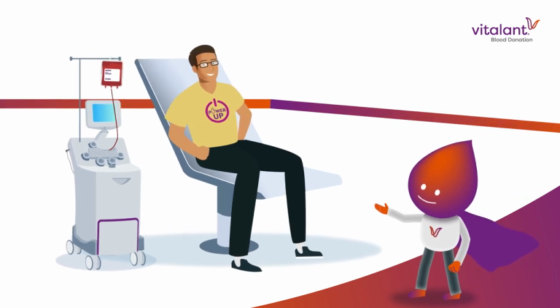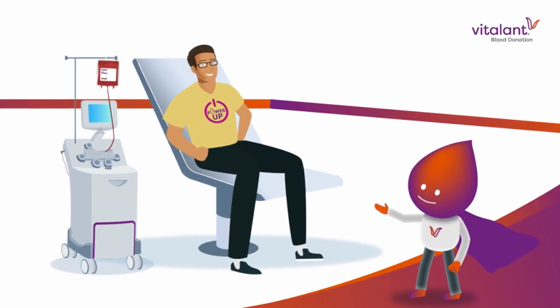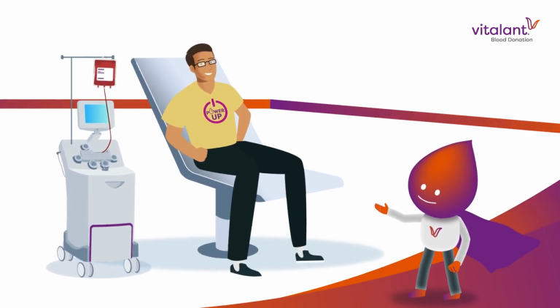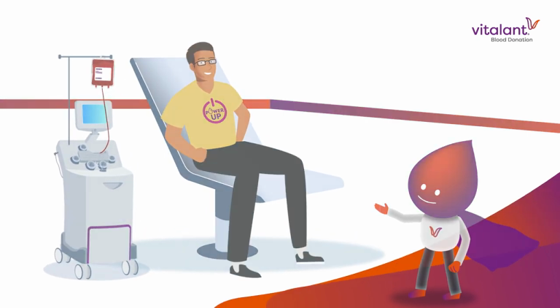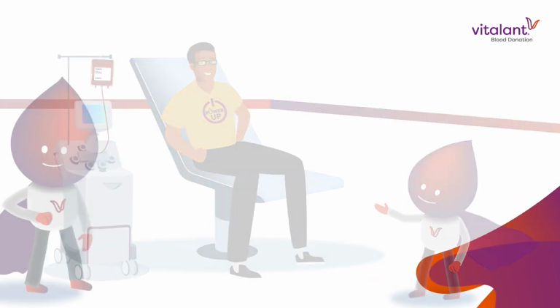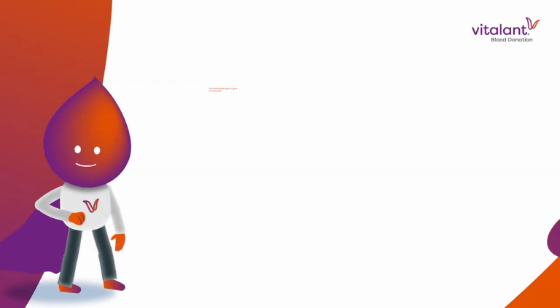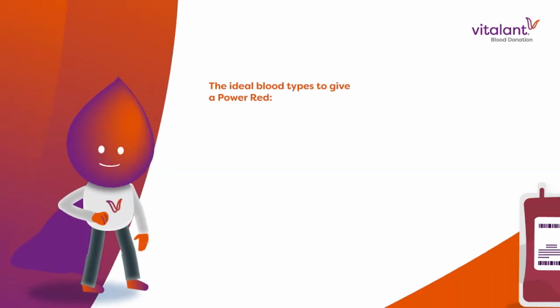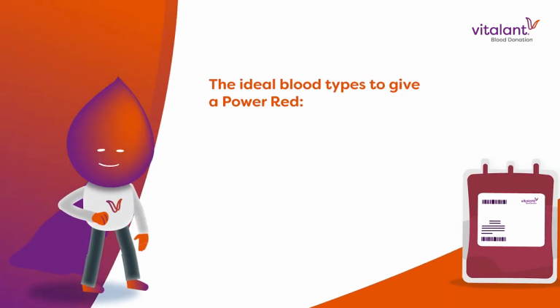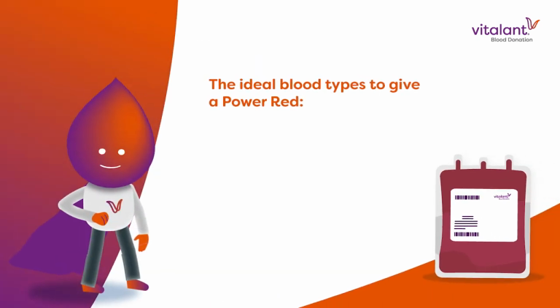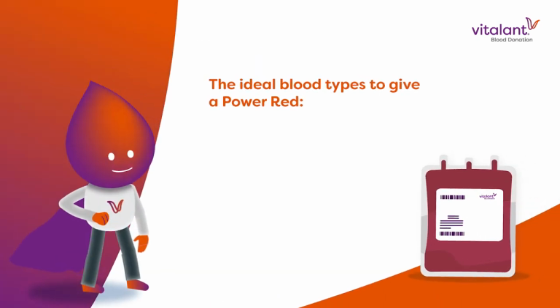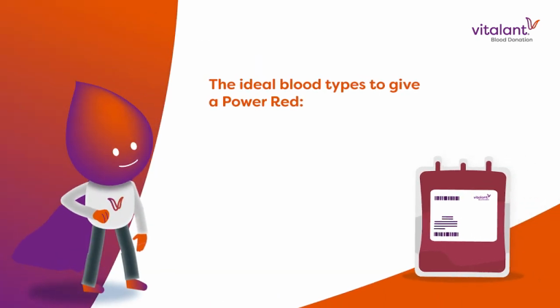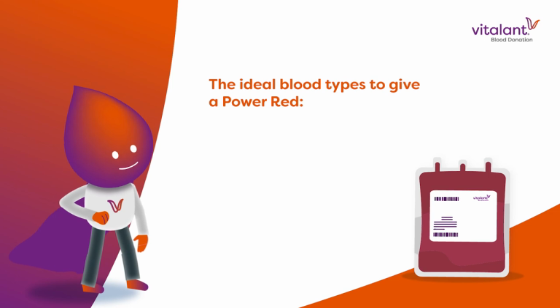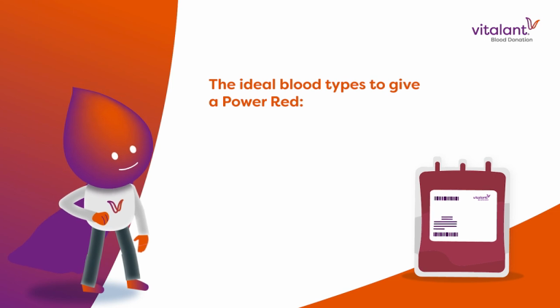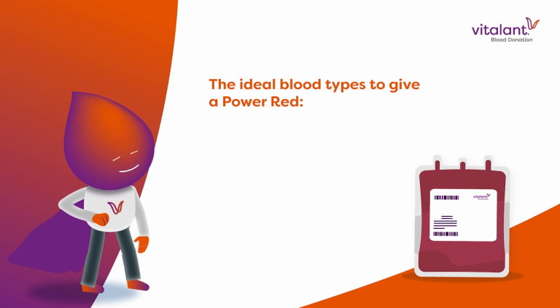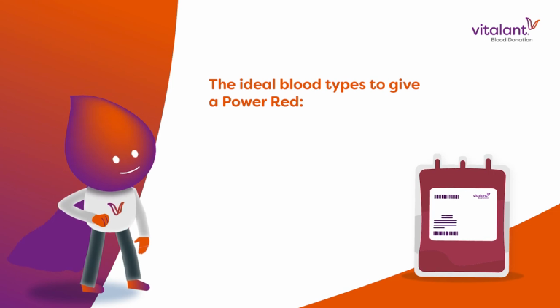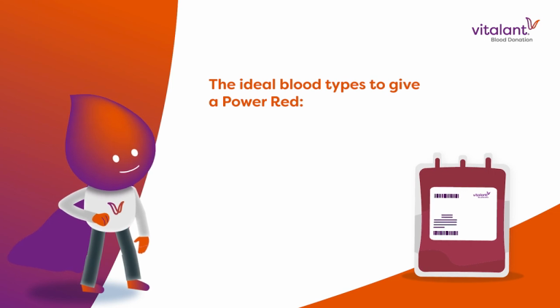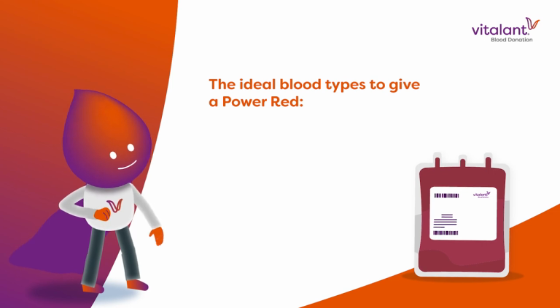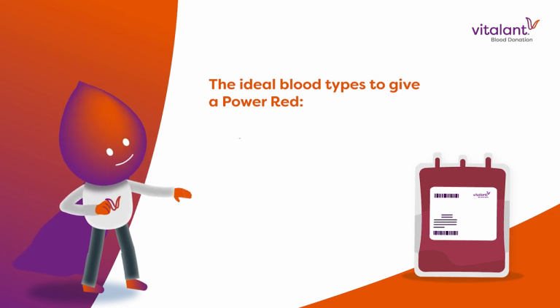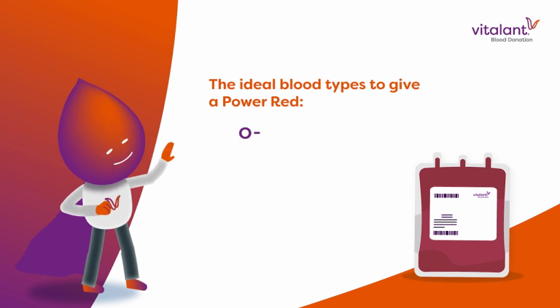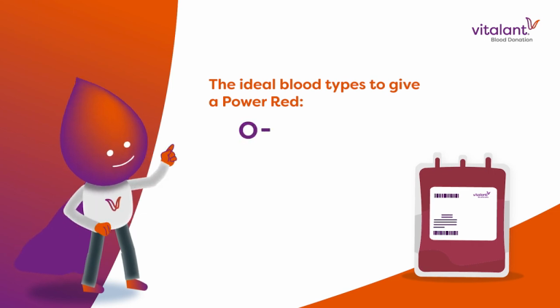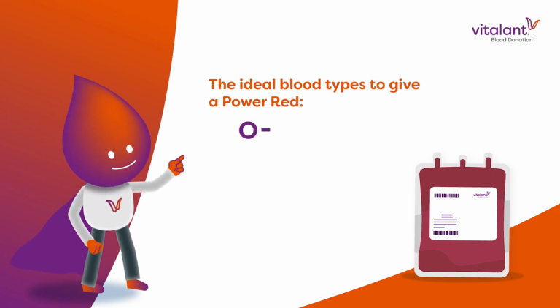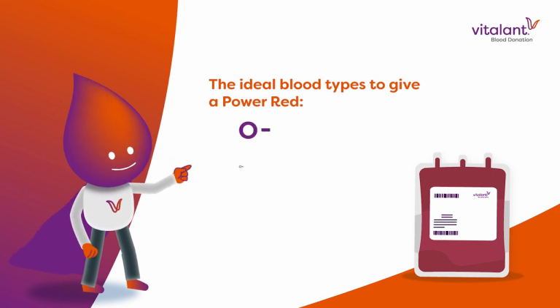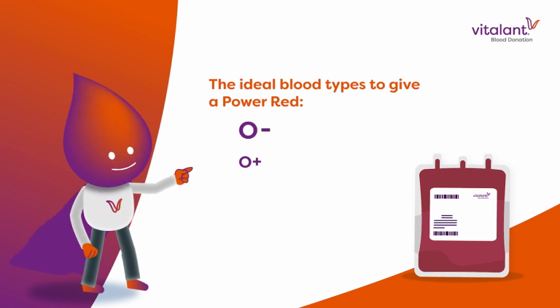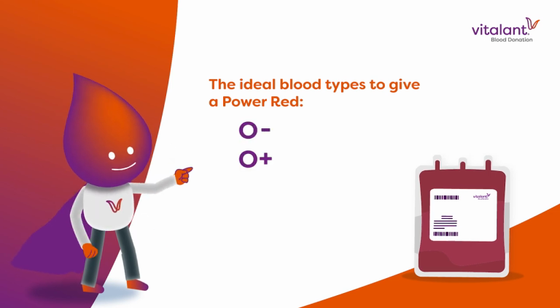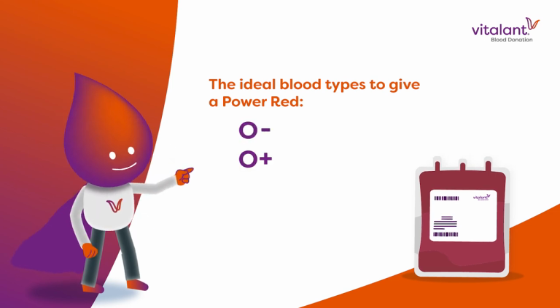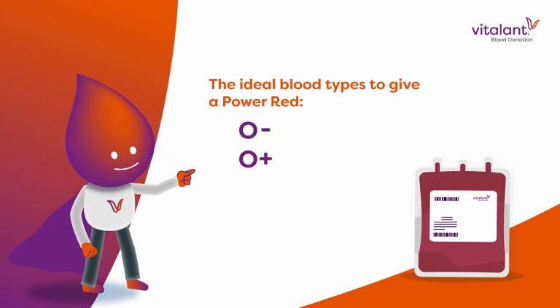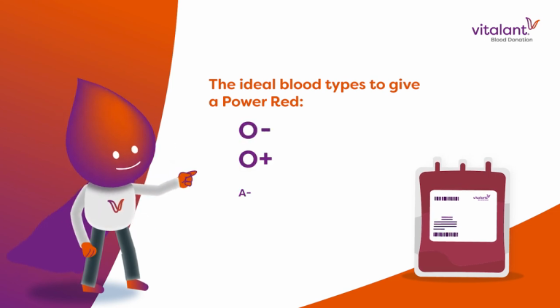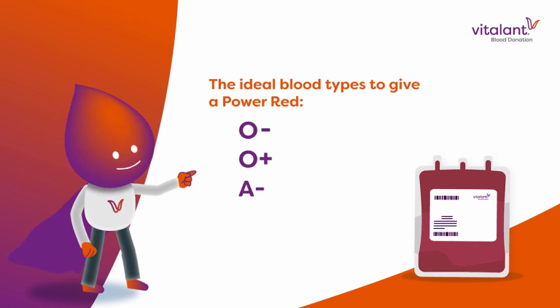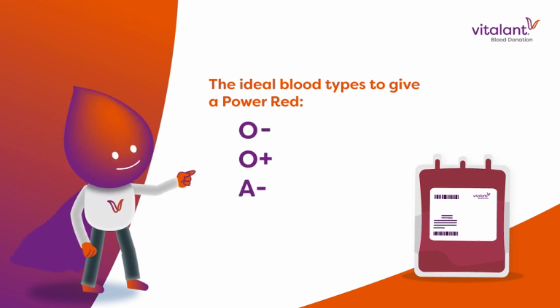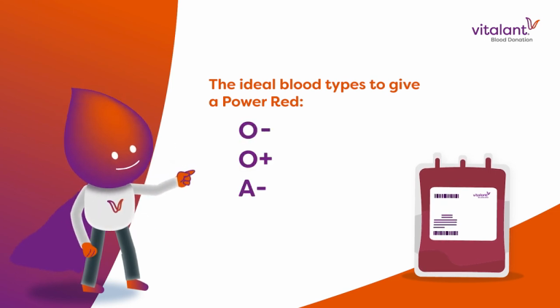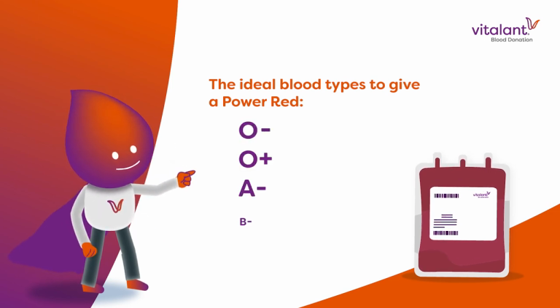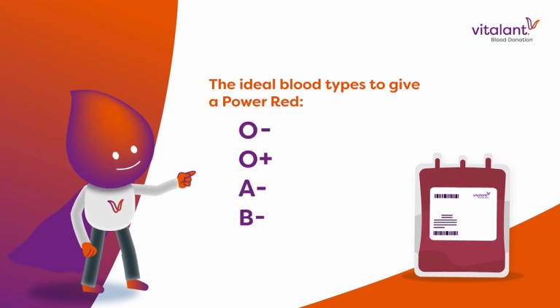The ideal blood types to give a PowerRed are O negative, O positive, A negative, and B negative.